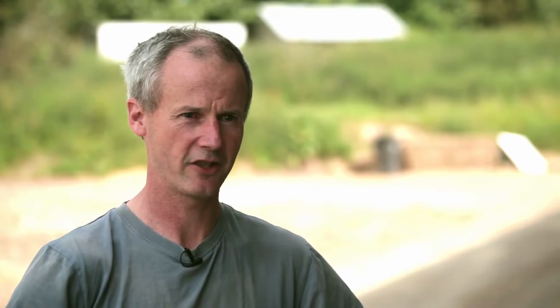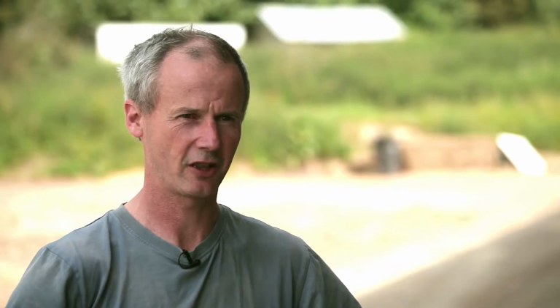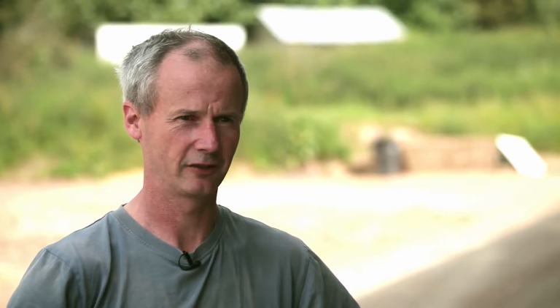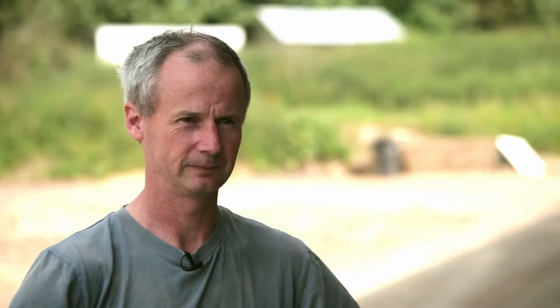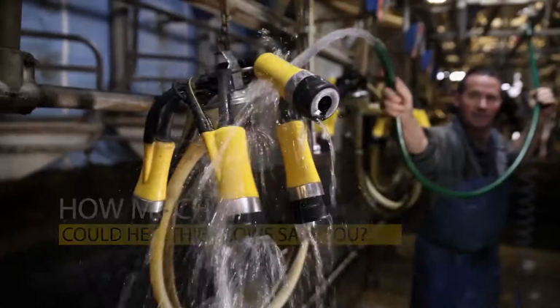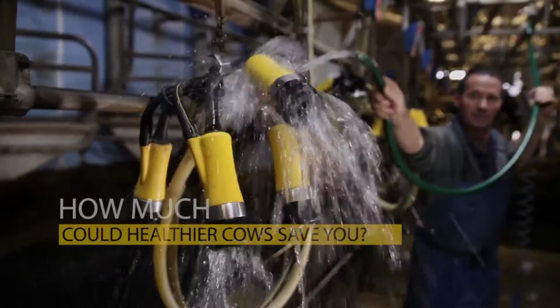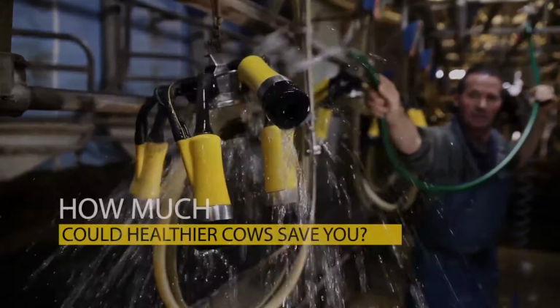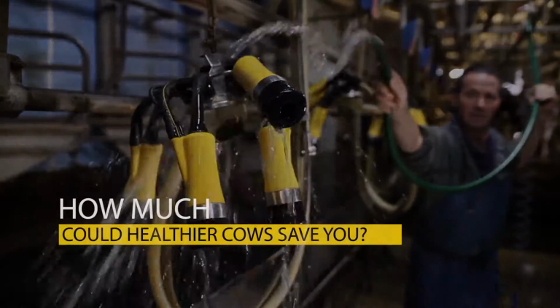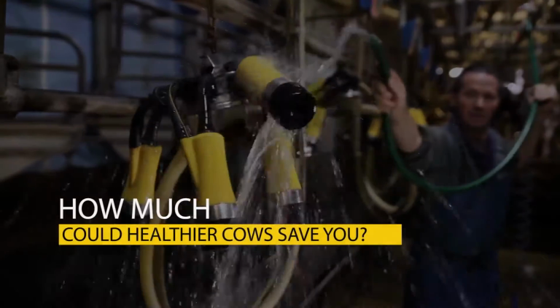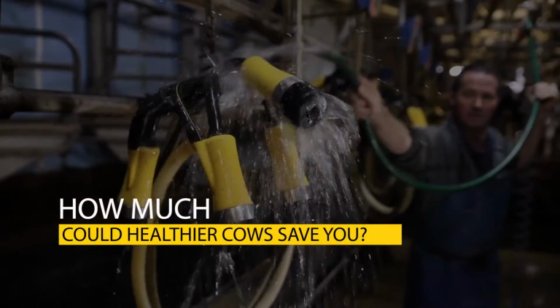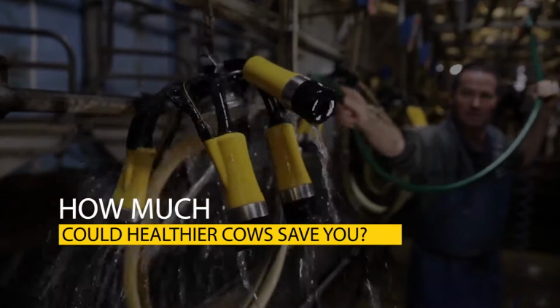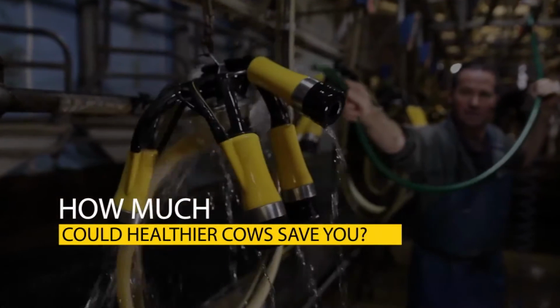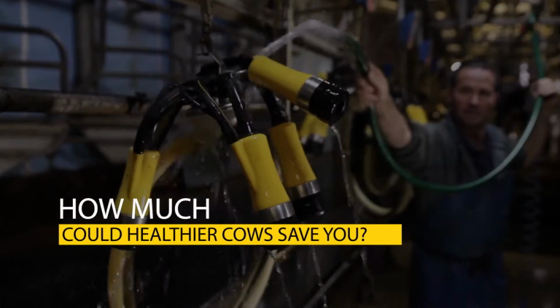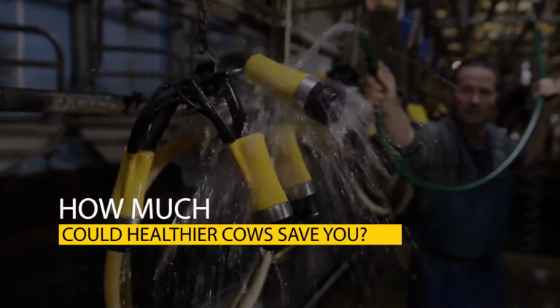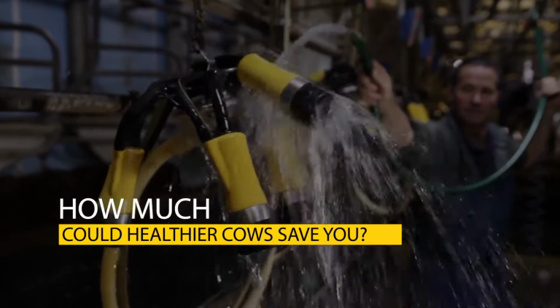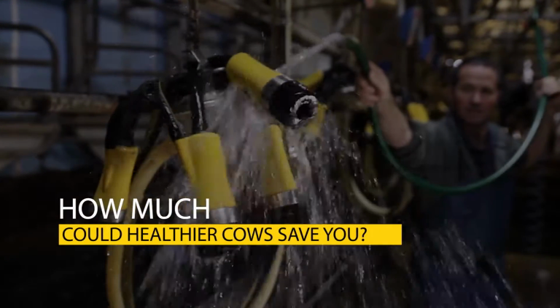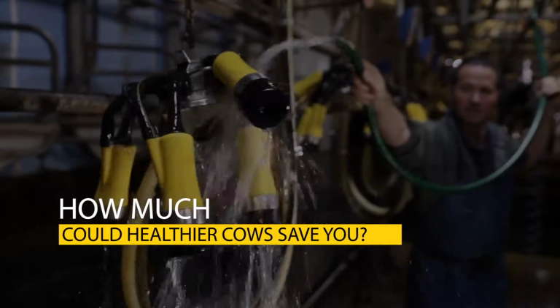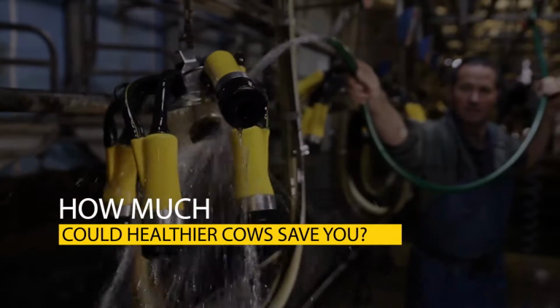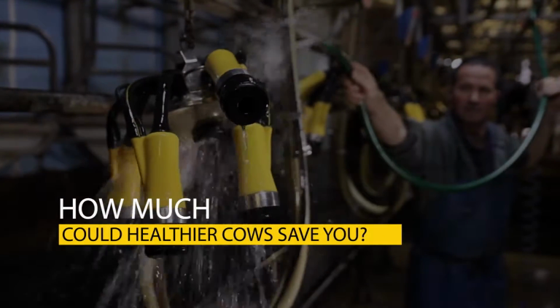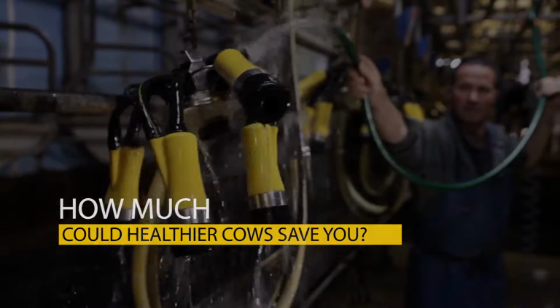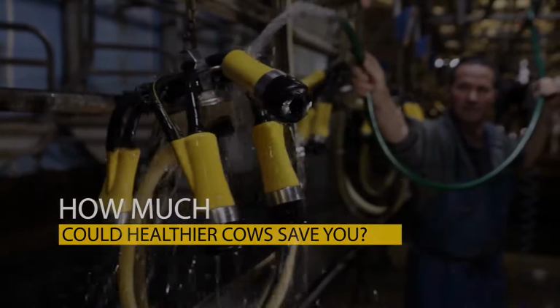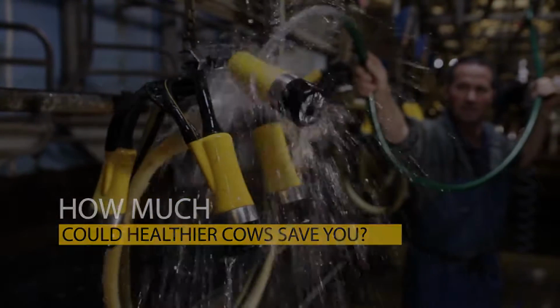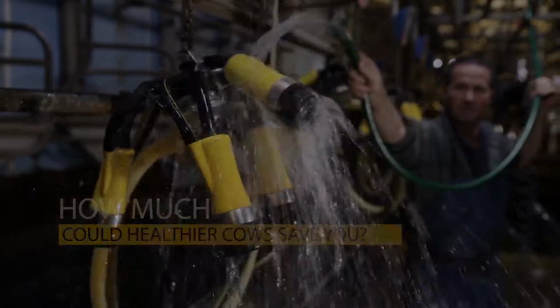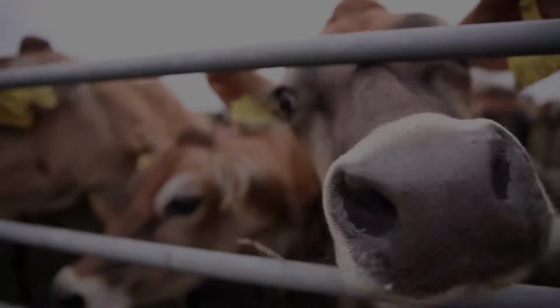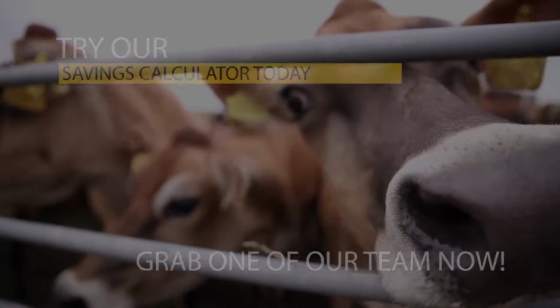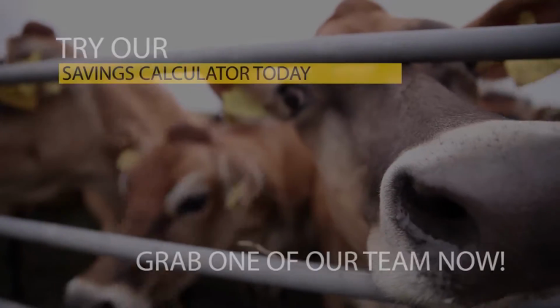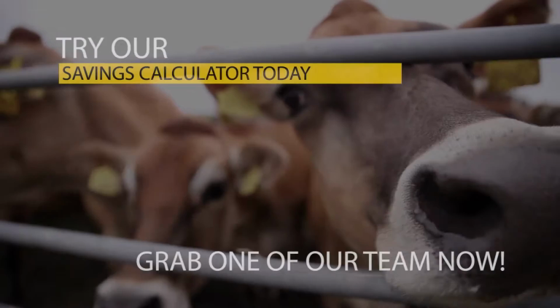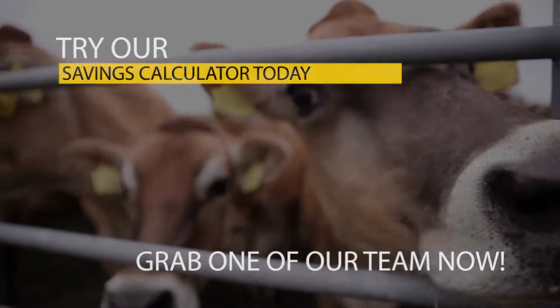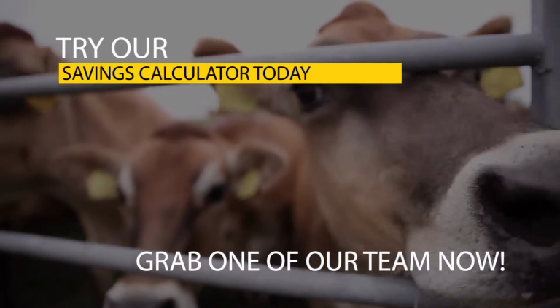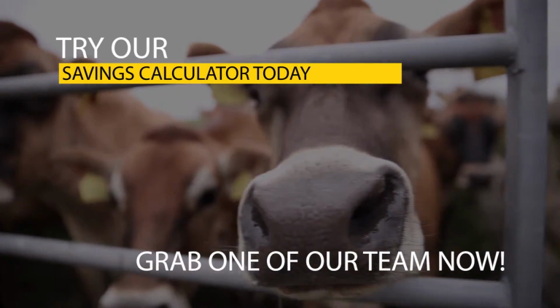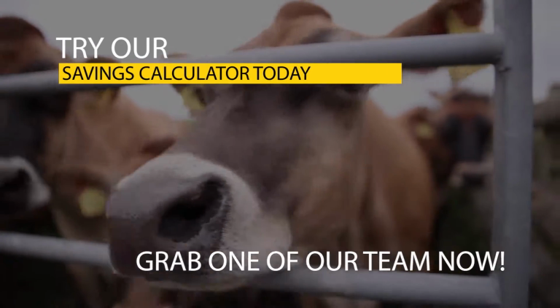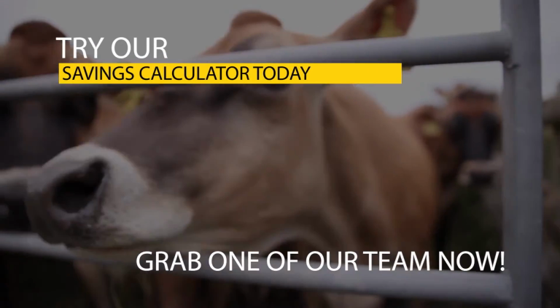How much could healthier cows save you? Try our savings calculator today.